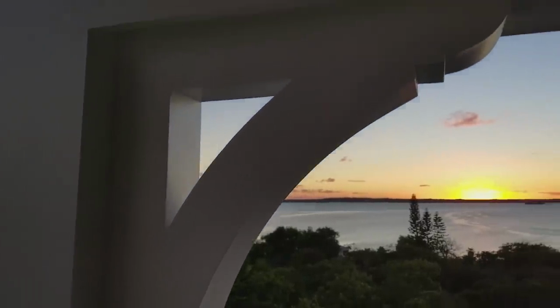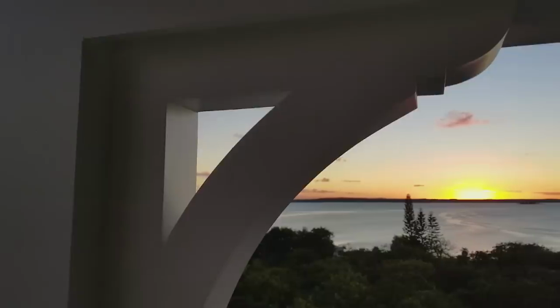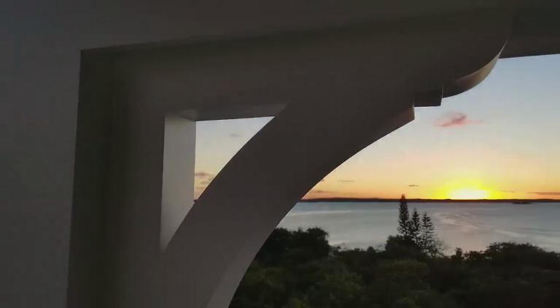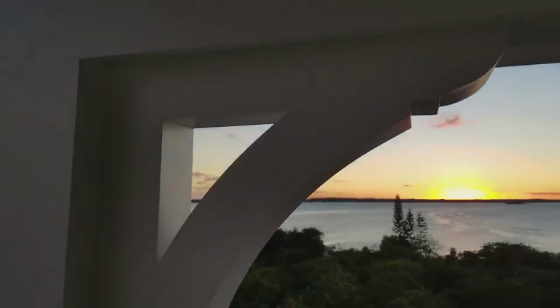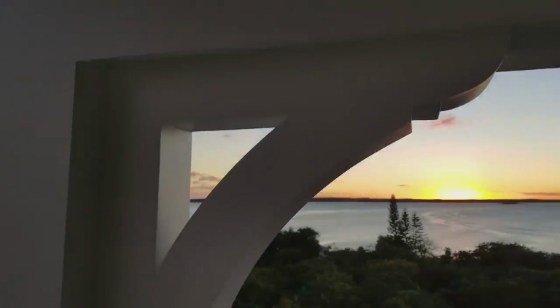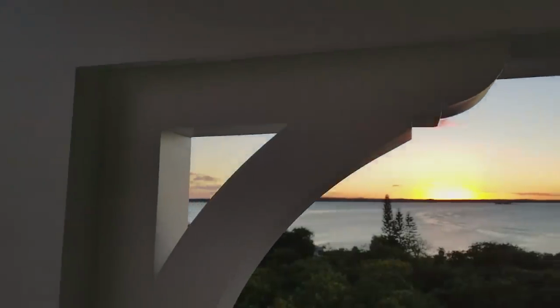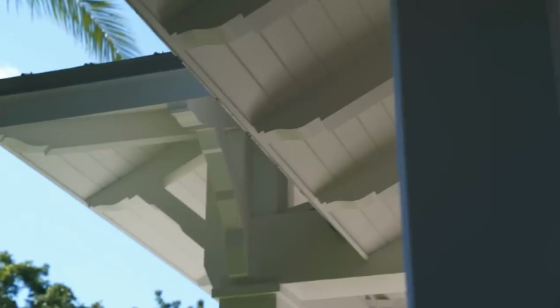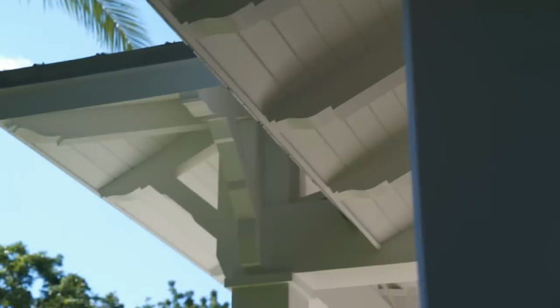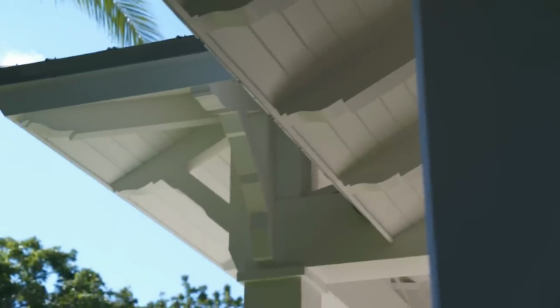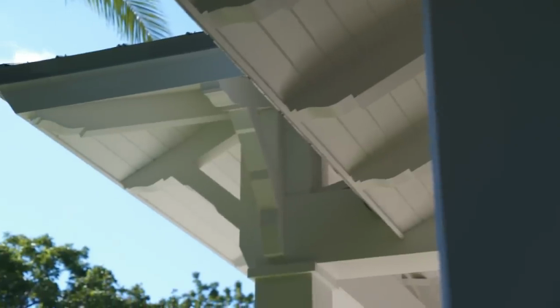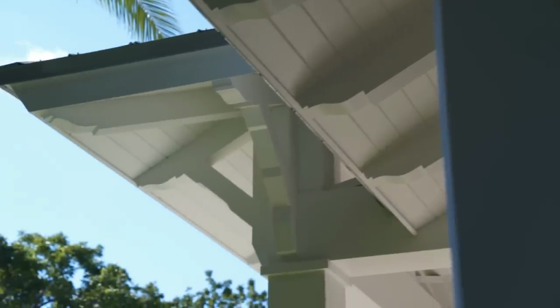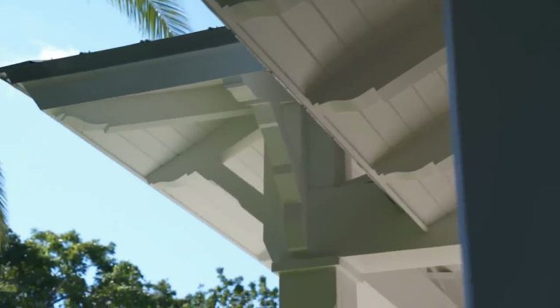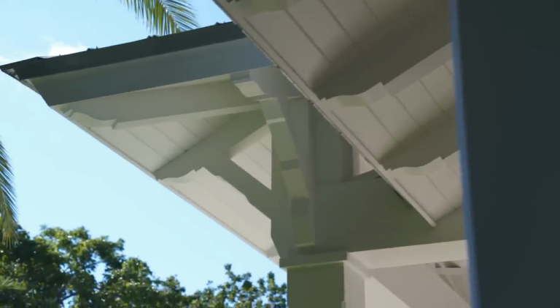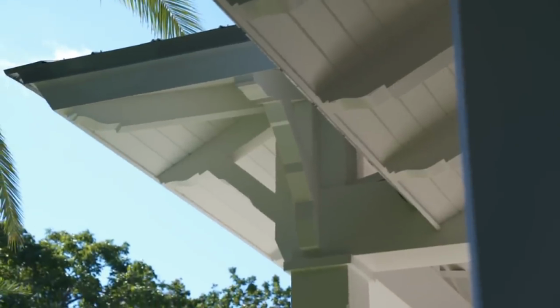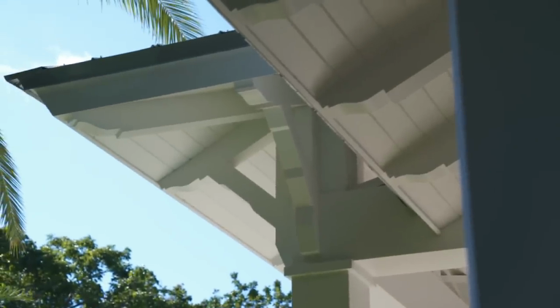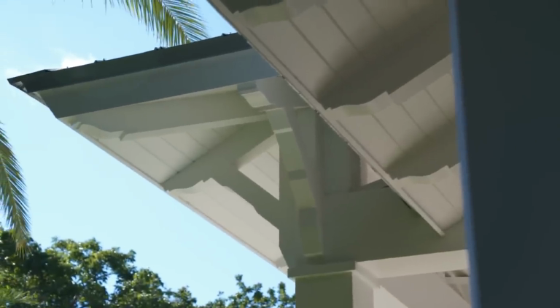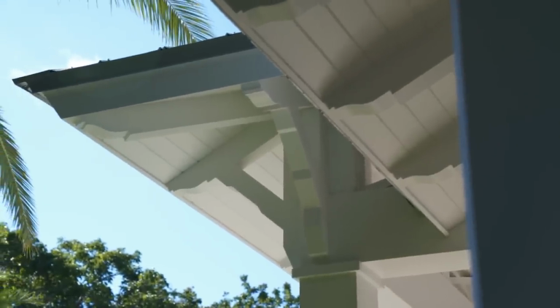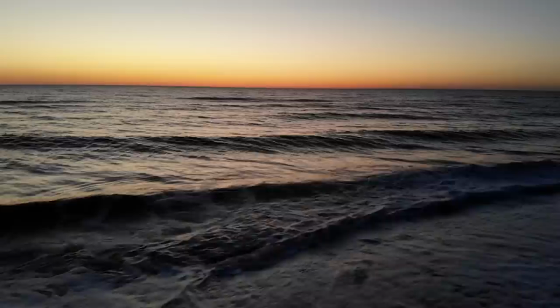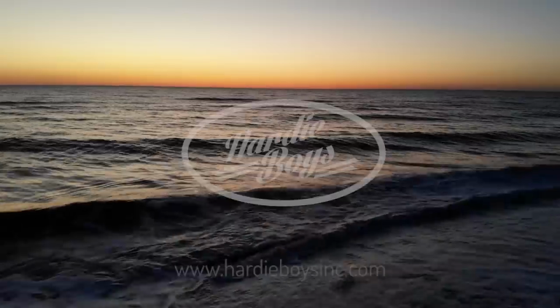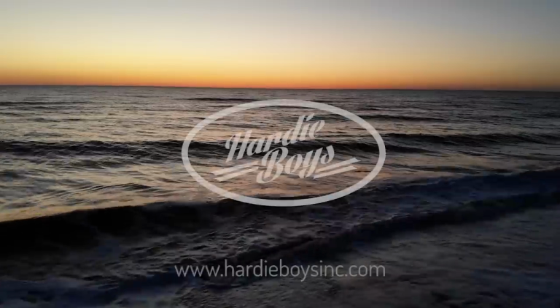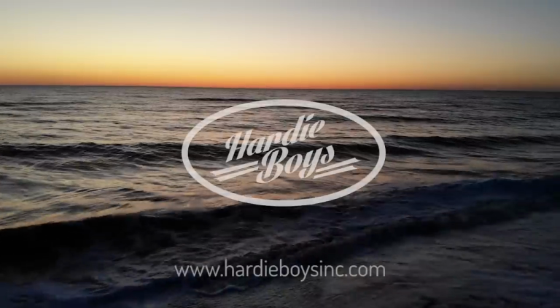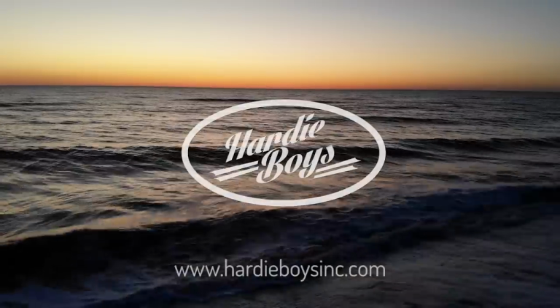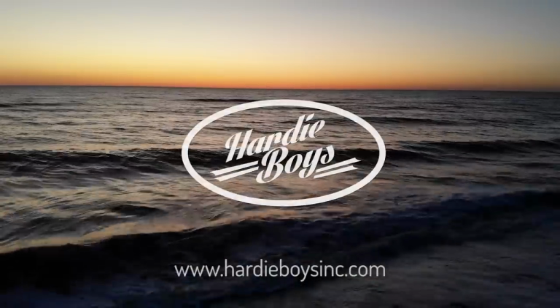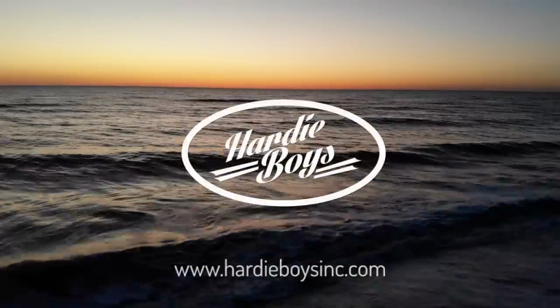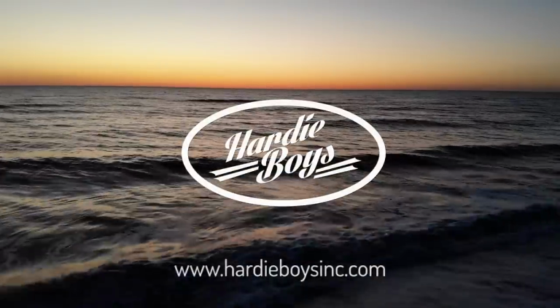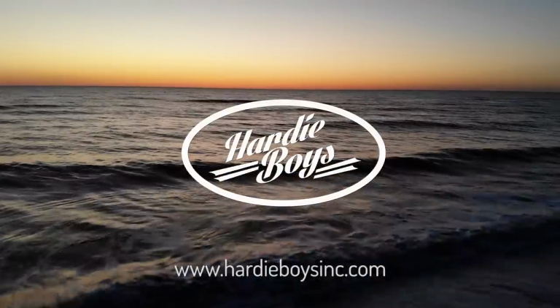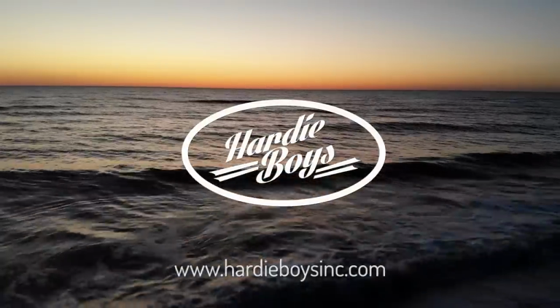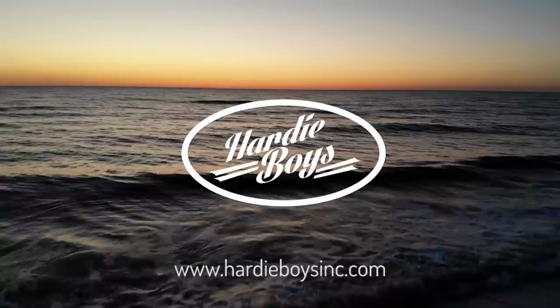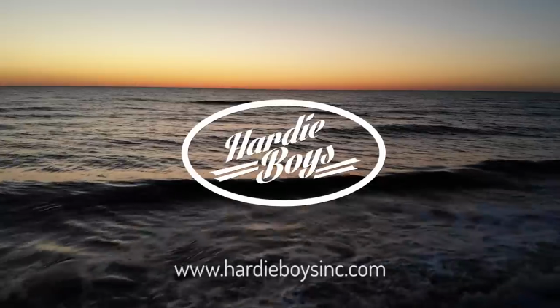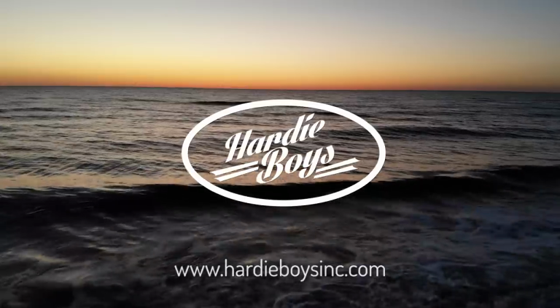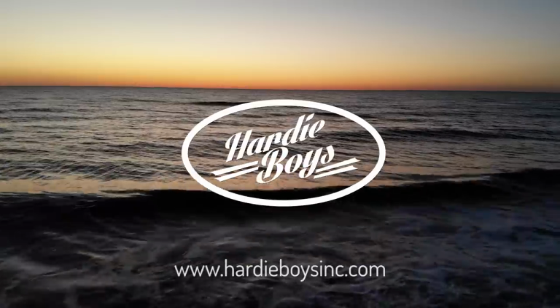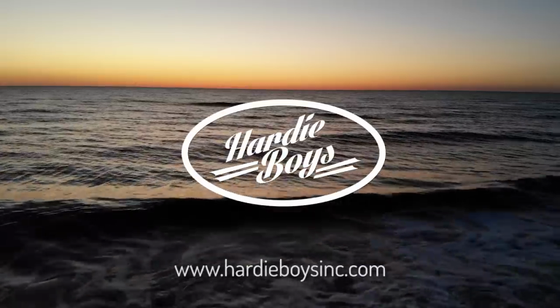PVC products by hardyboysinc.com. Come check us out on the website. We have everything you could need.